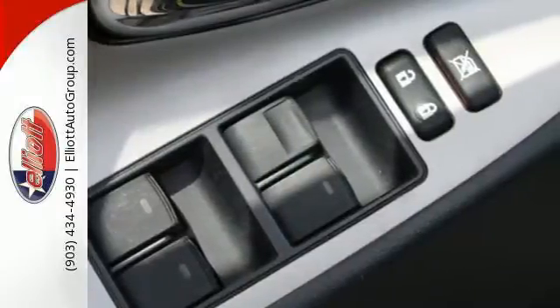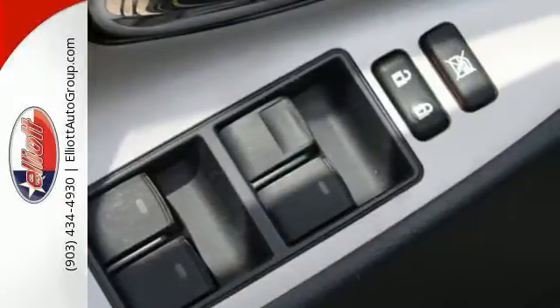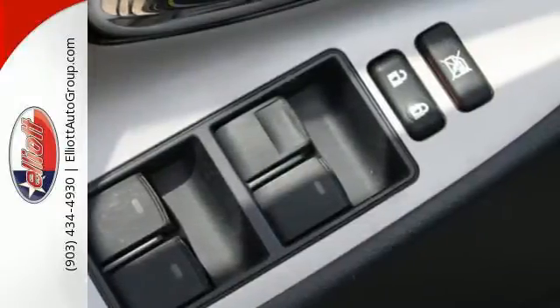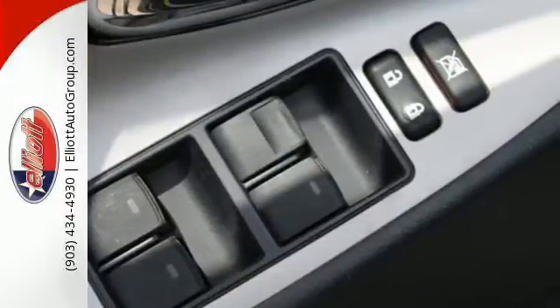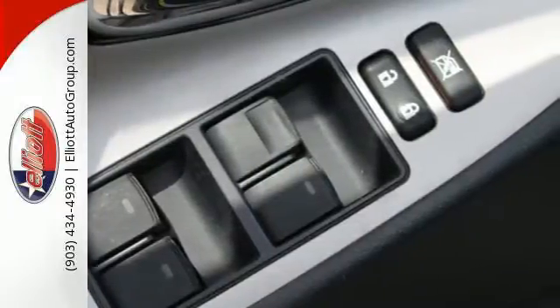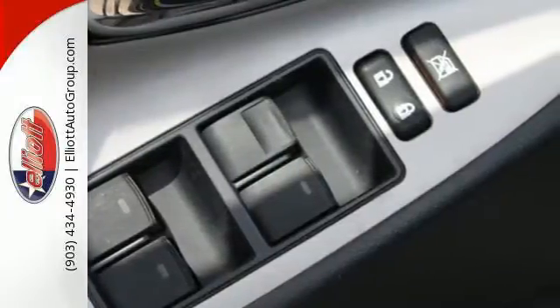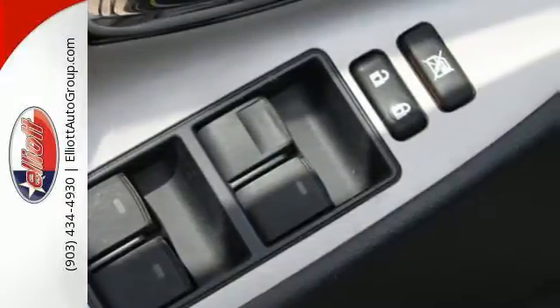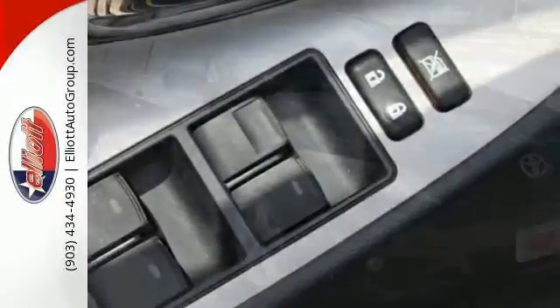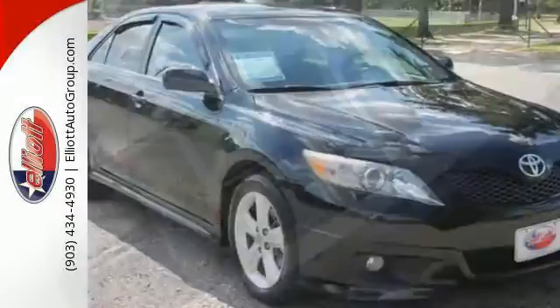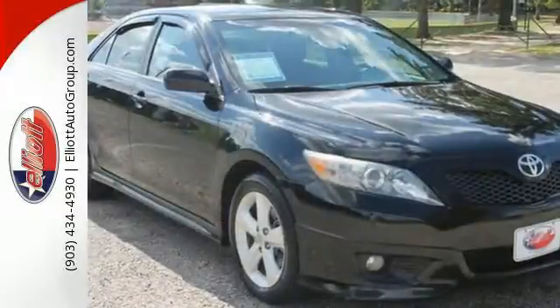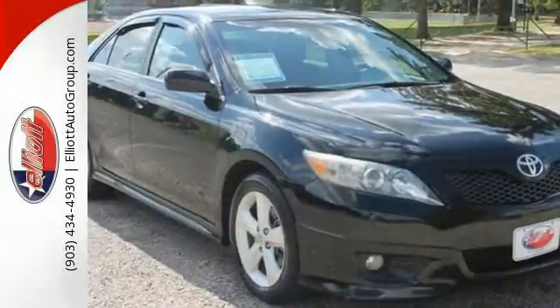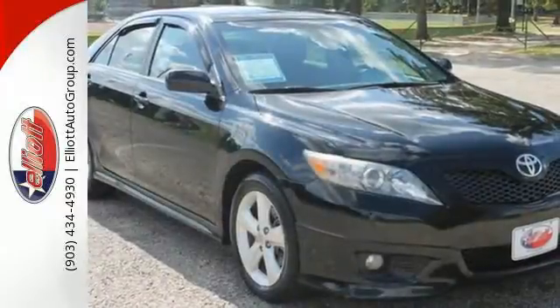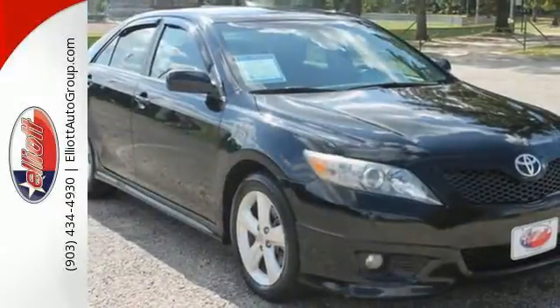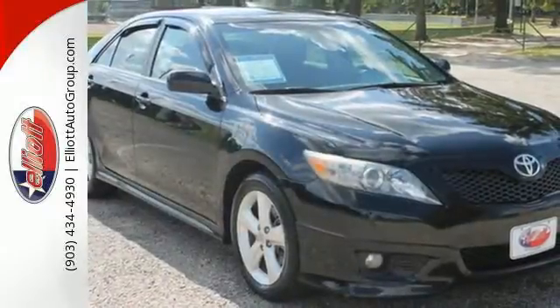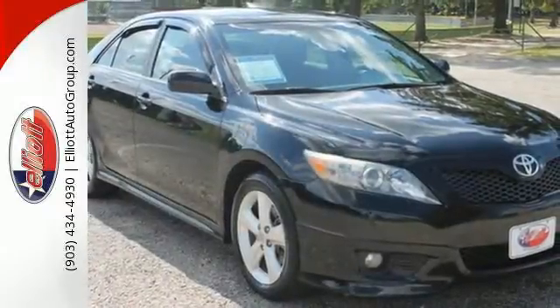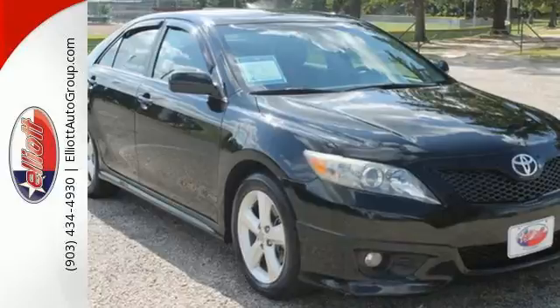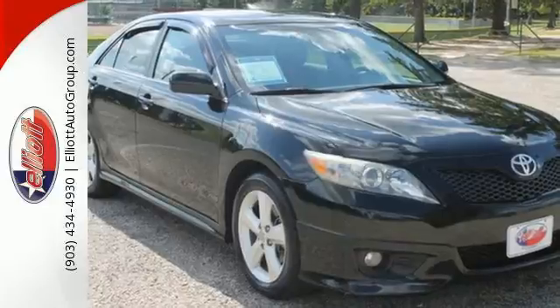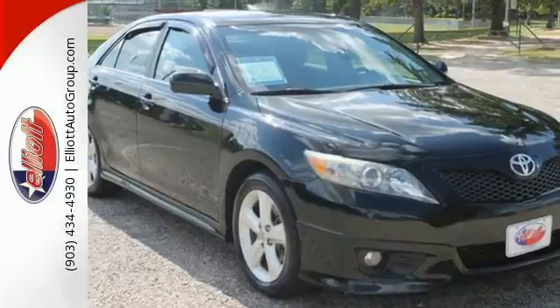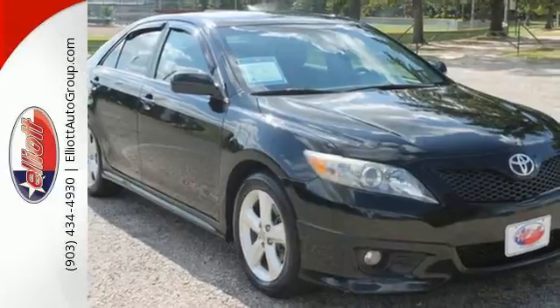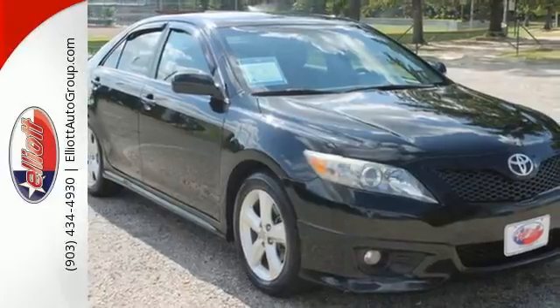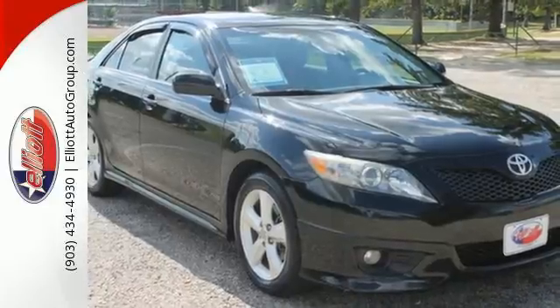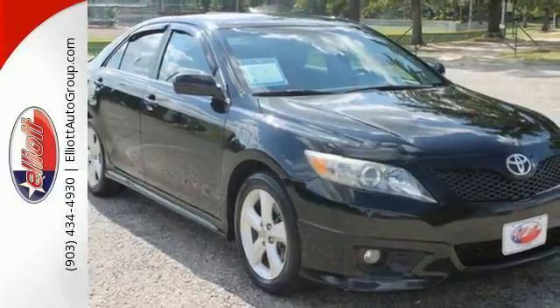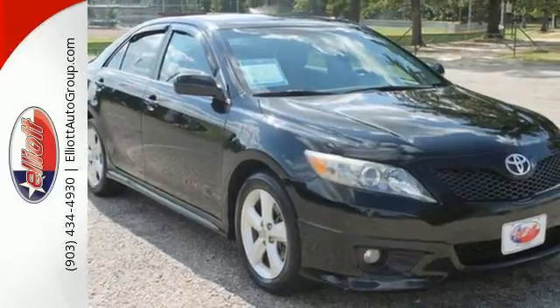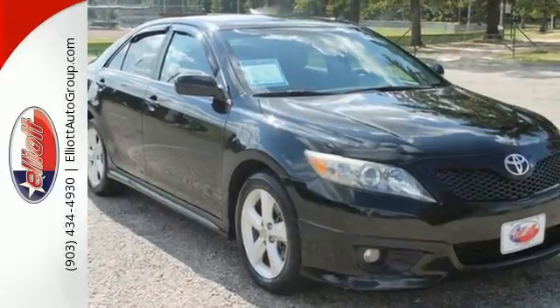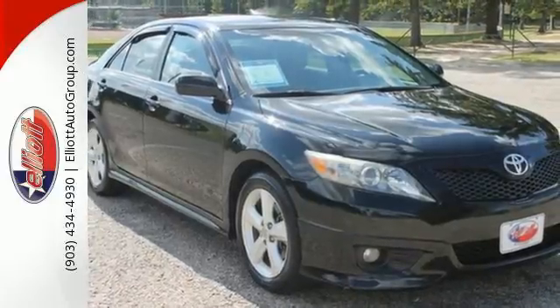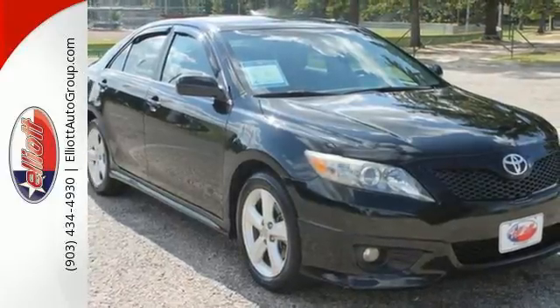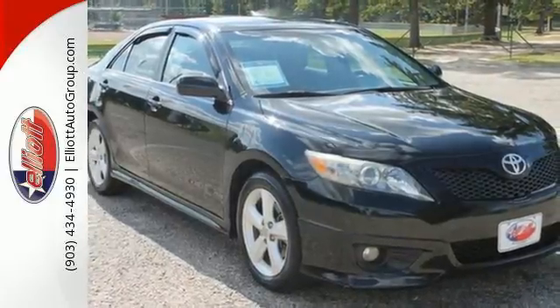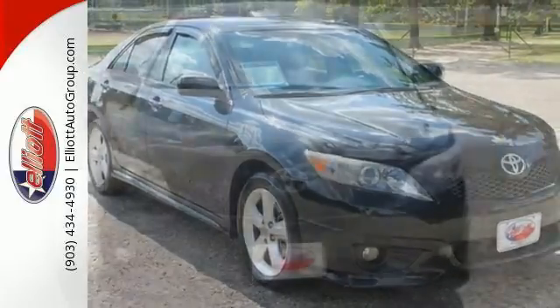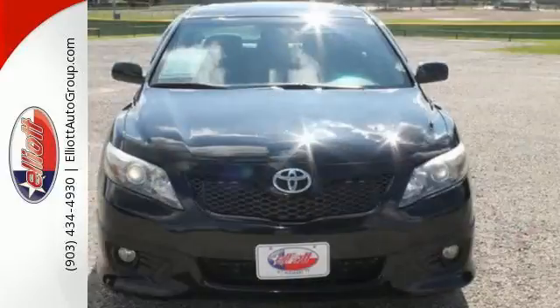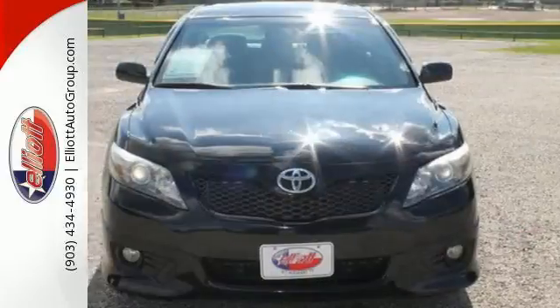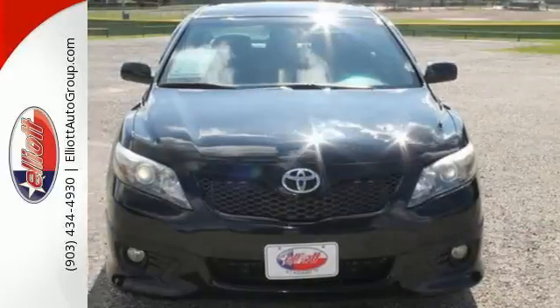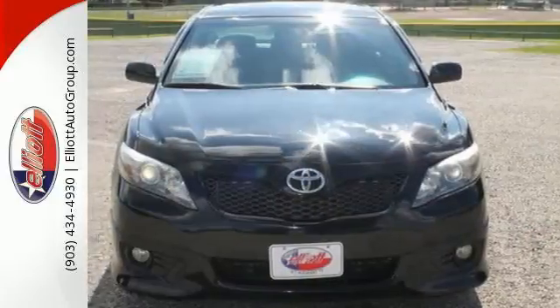With its spirited performance, superb fuel economy, and rock-solid build quality, the acclaimed Camry is a must-see.